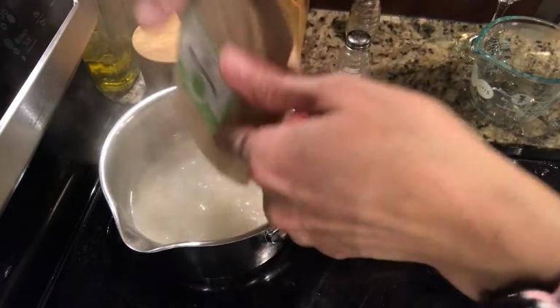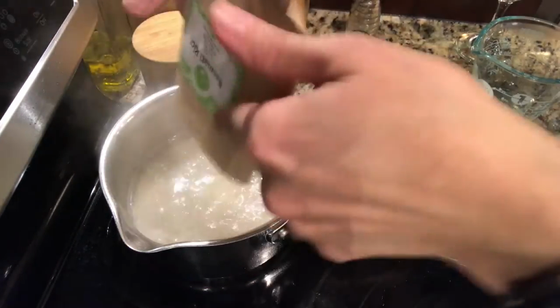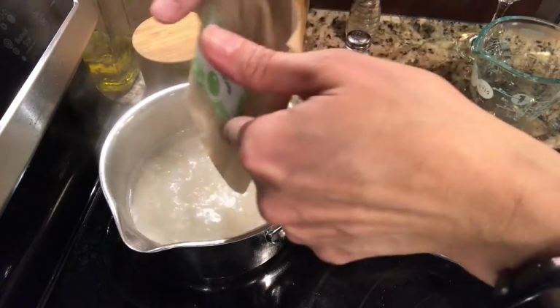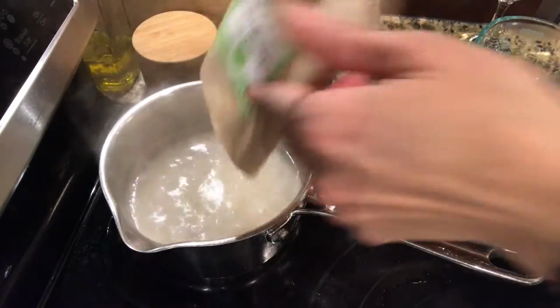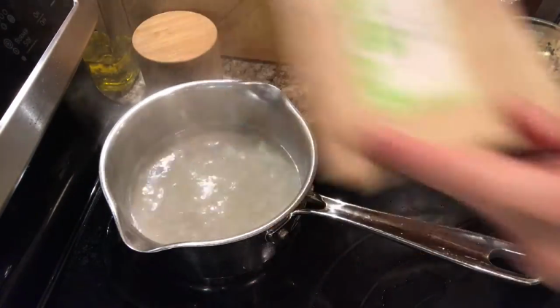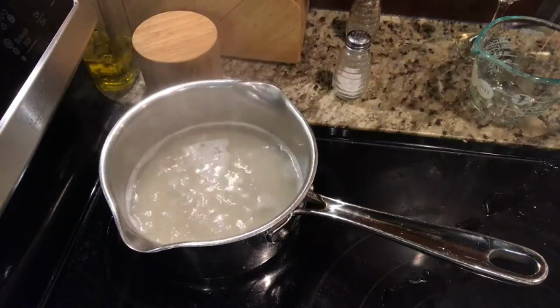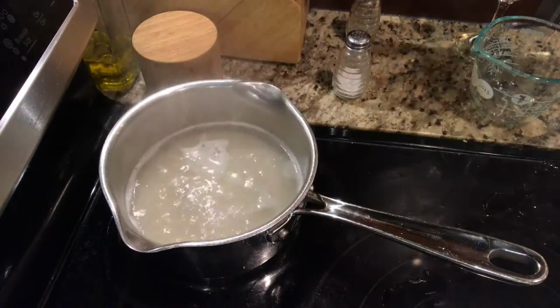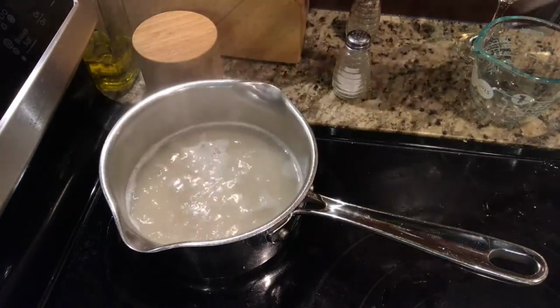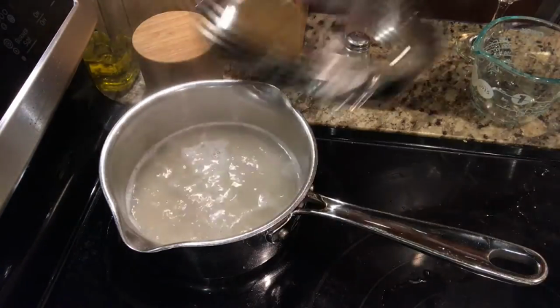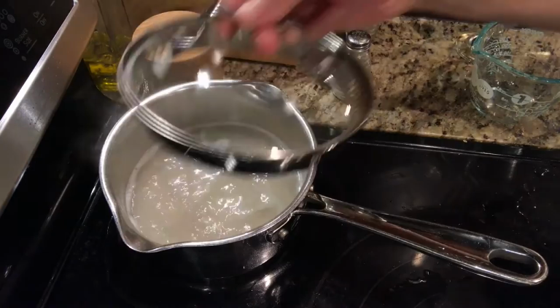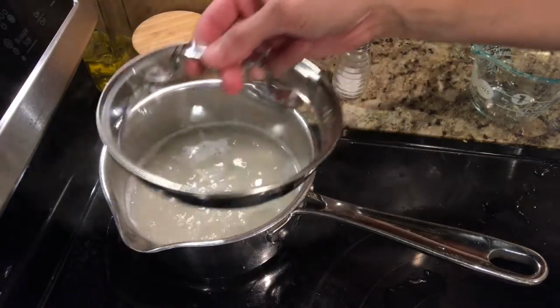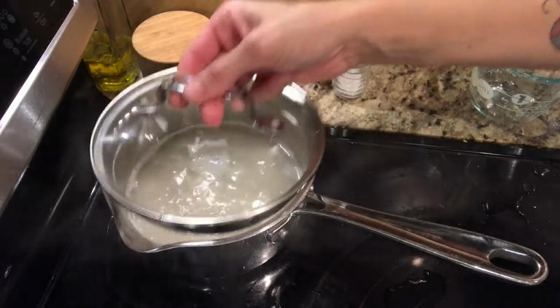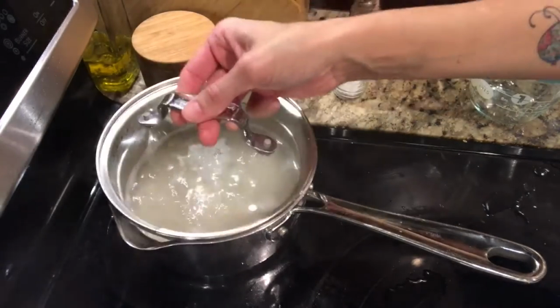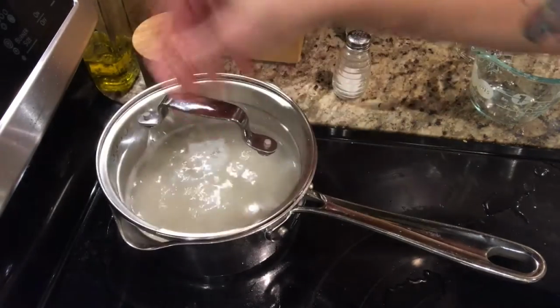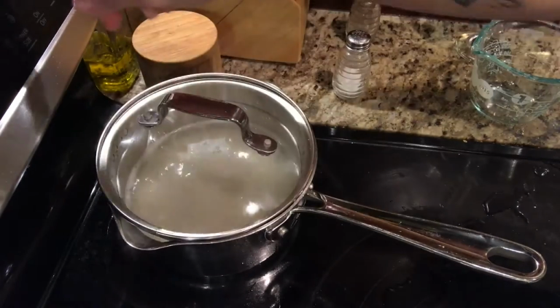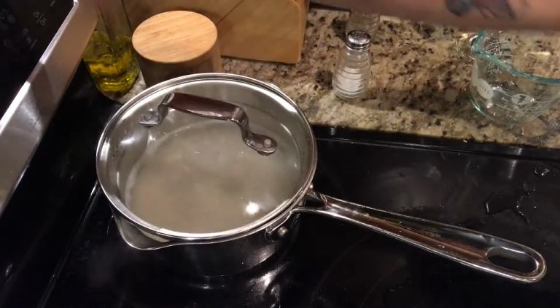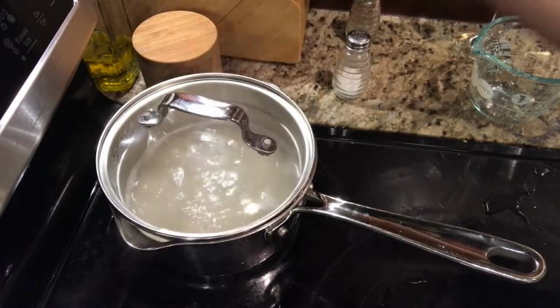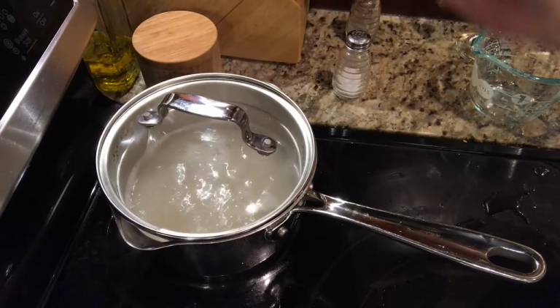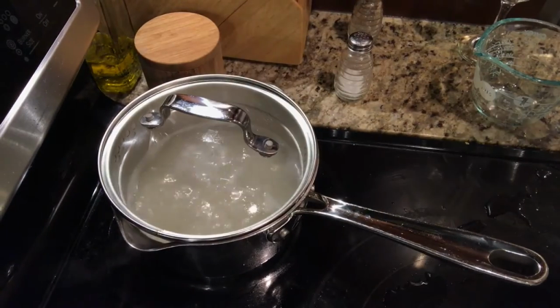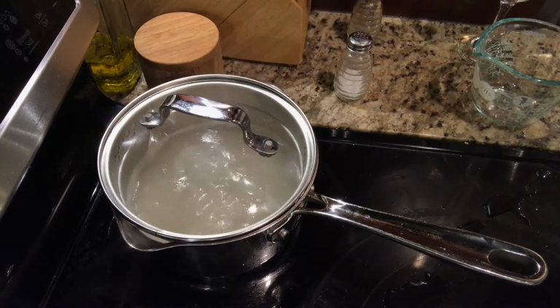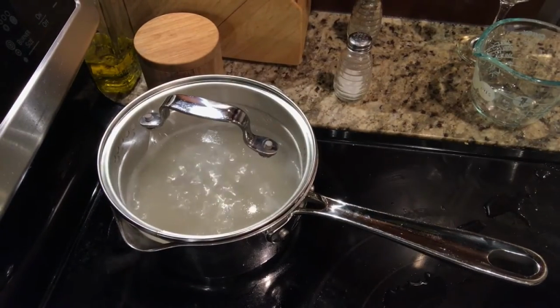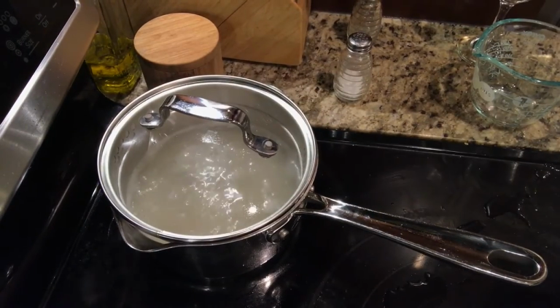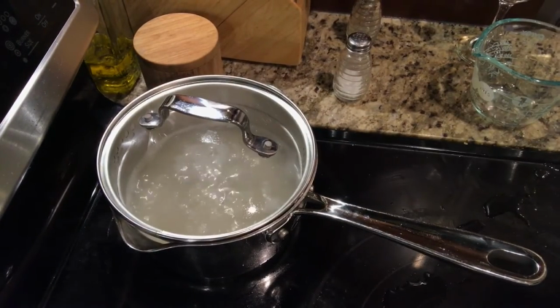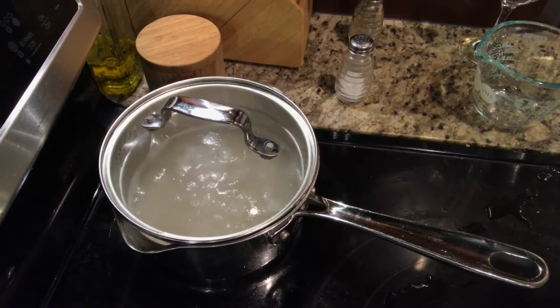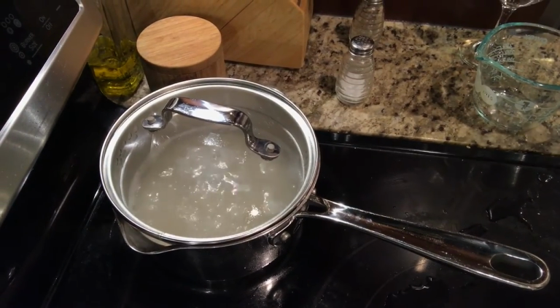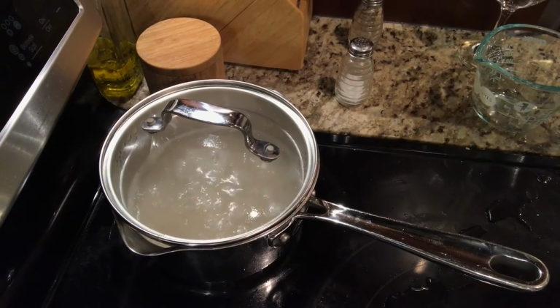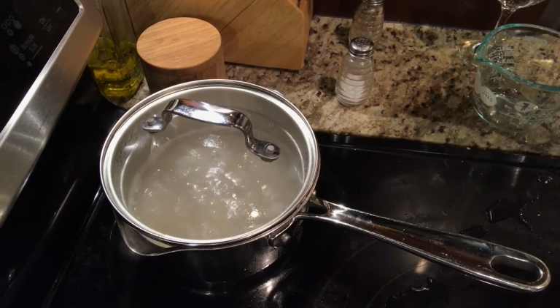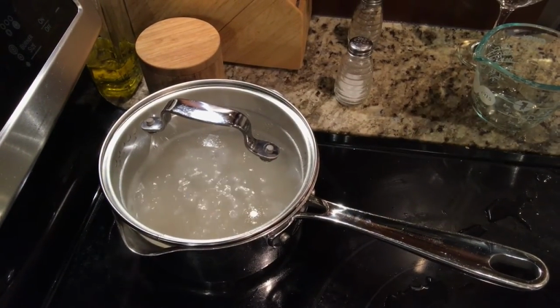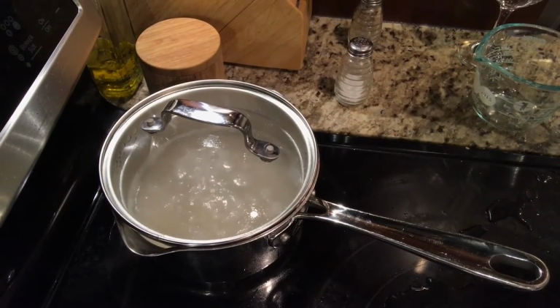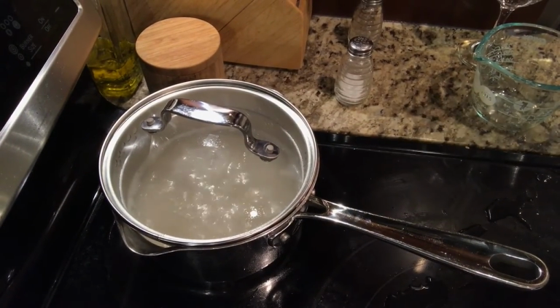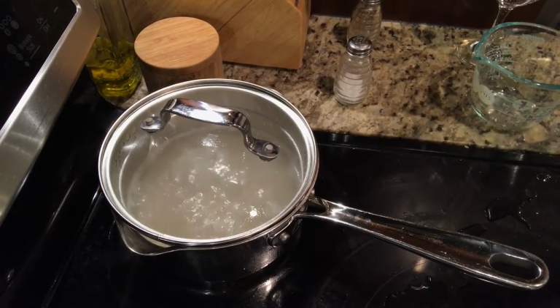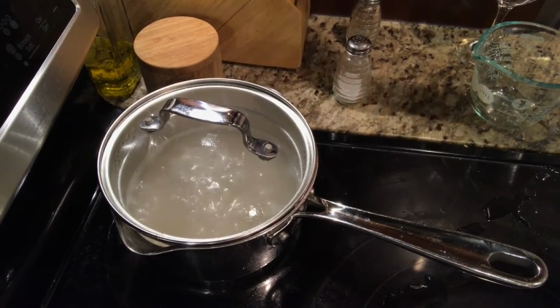Step three: cook the rice. I have to cover this, reduce it to a simmer, and let it cook for about 15 minutes.